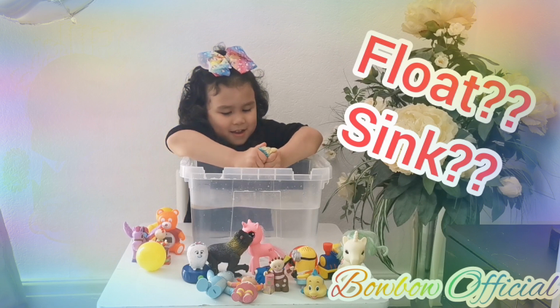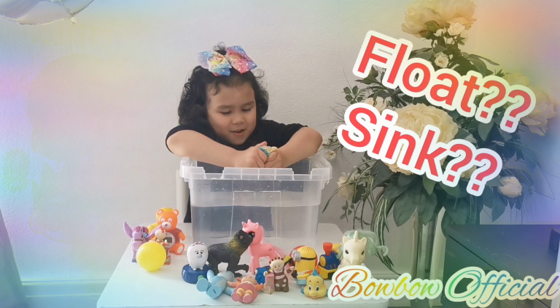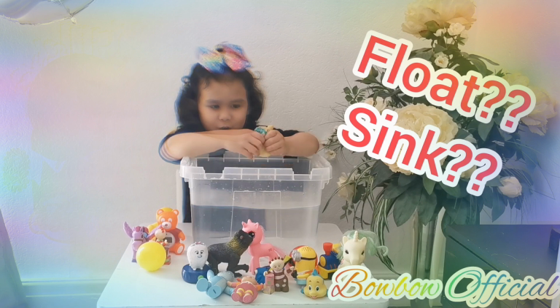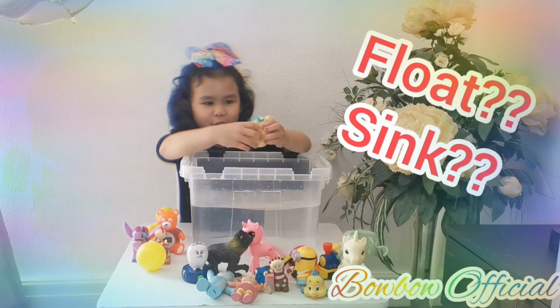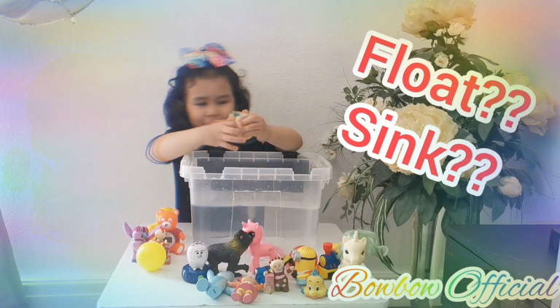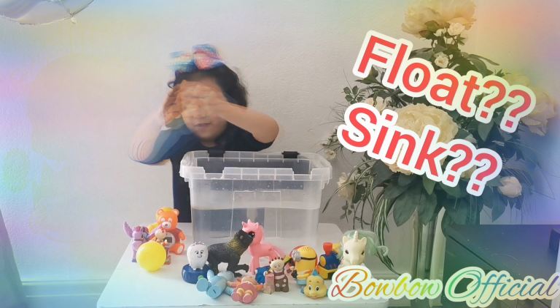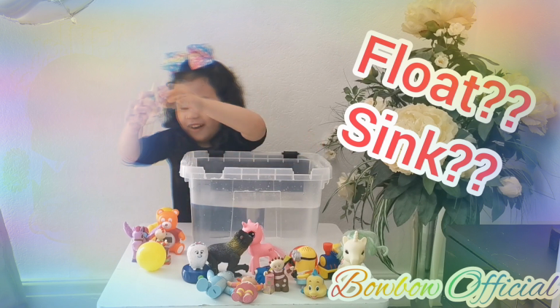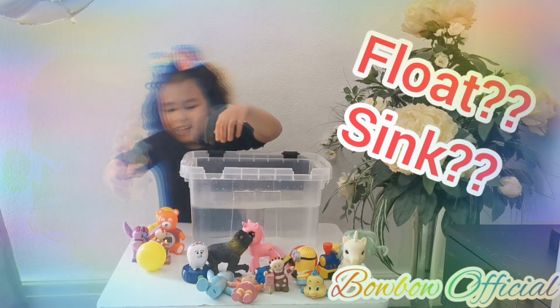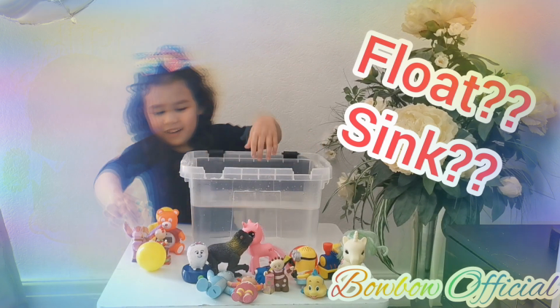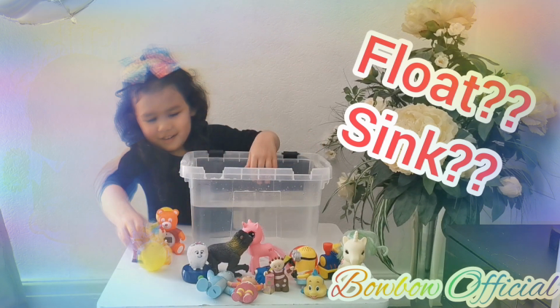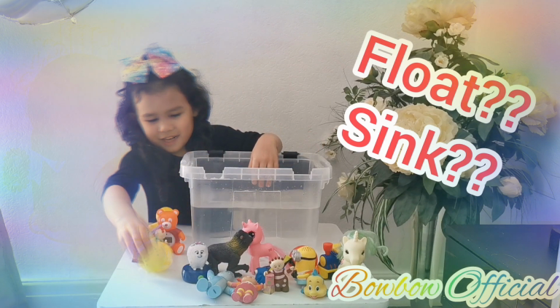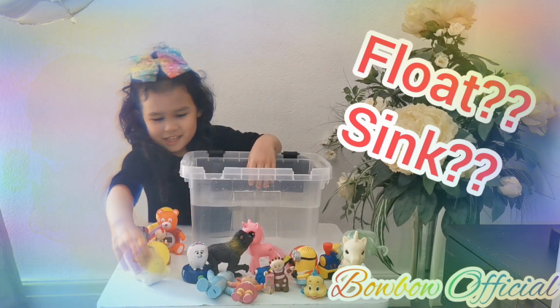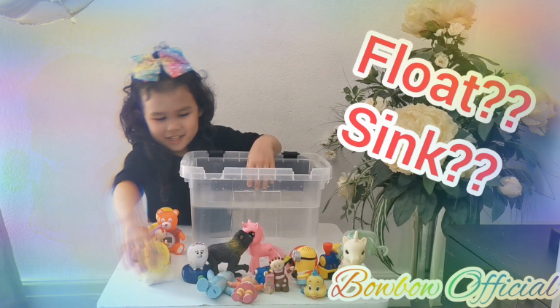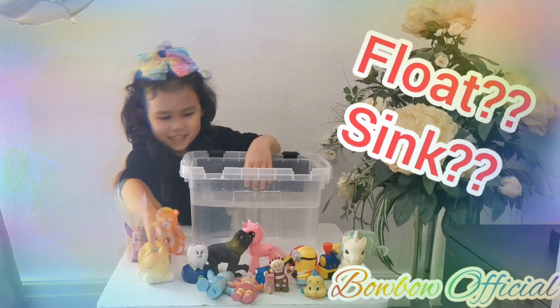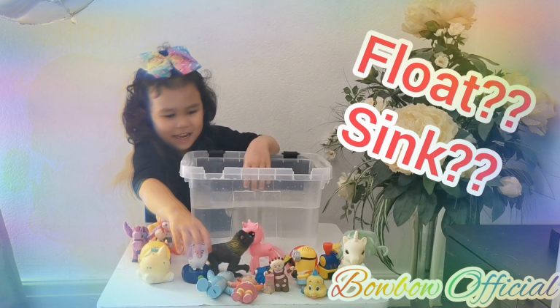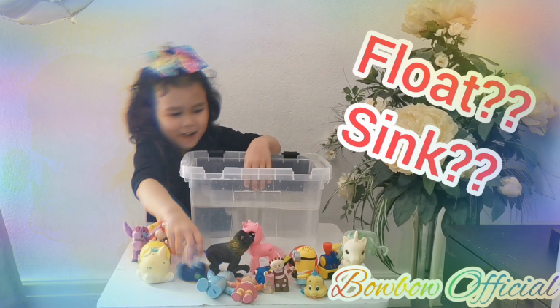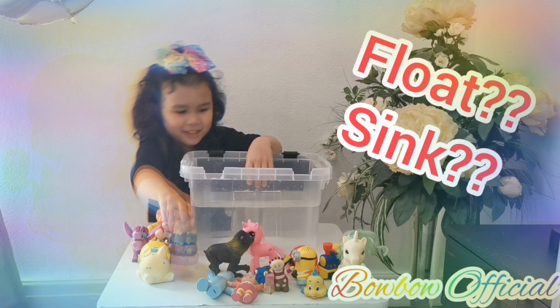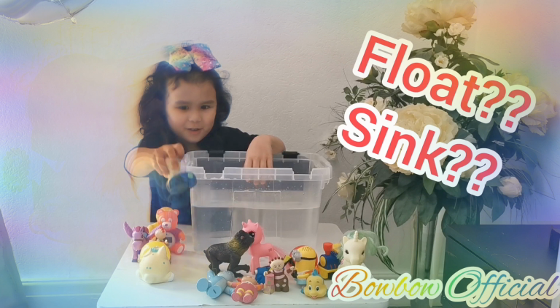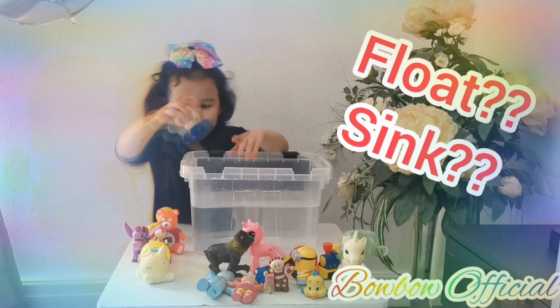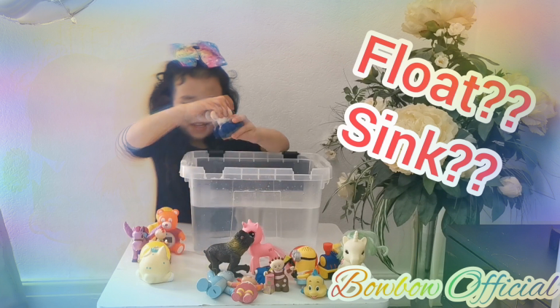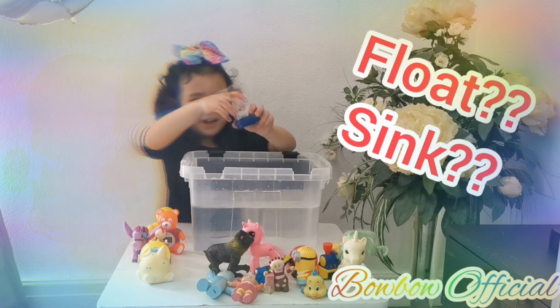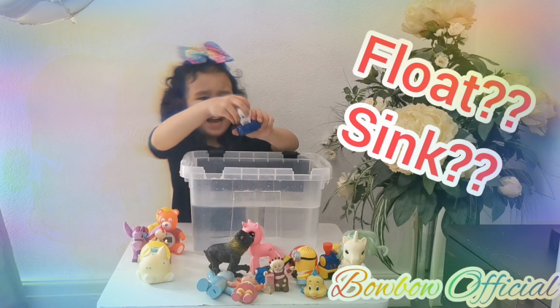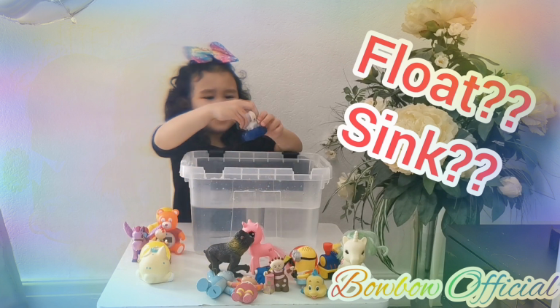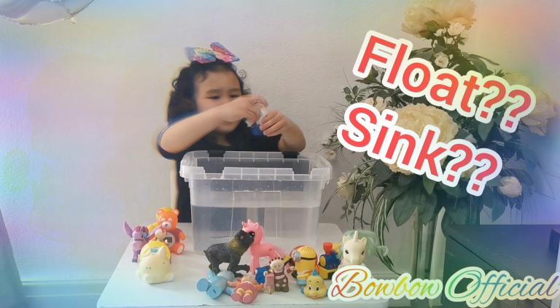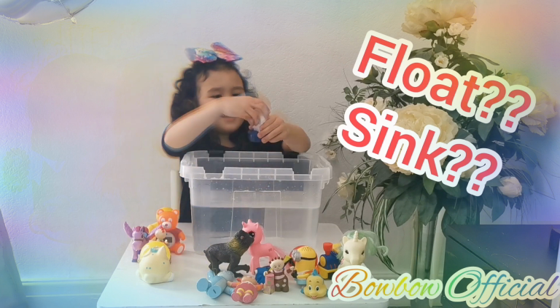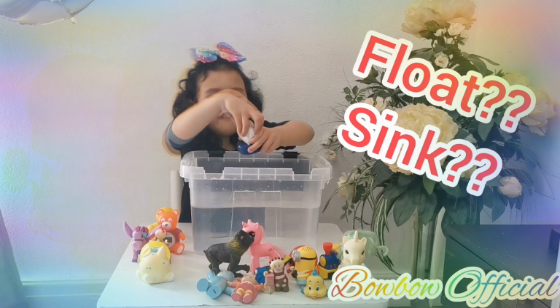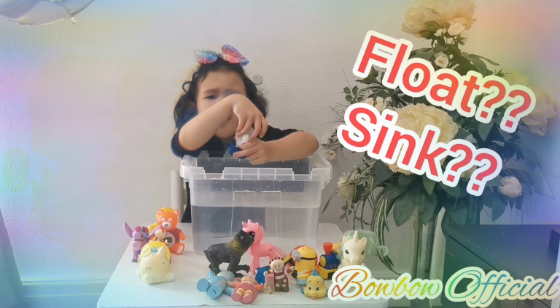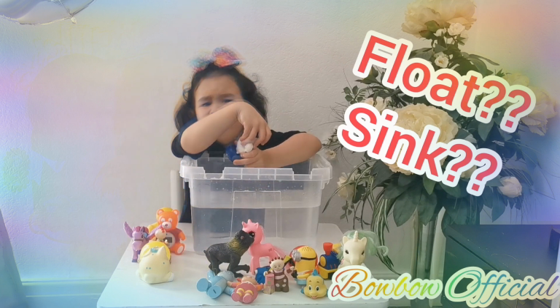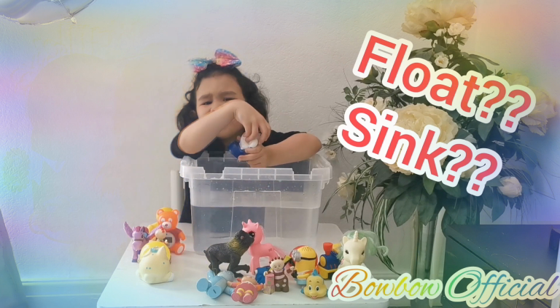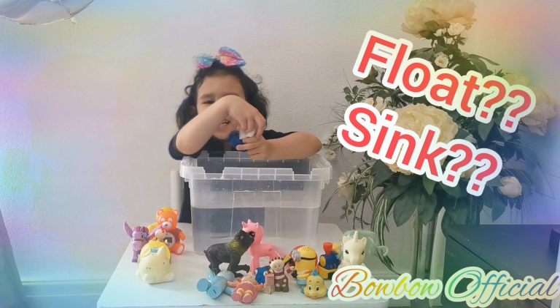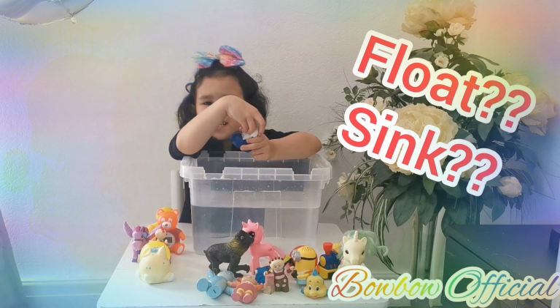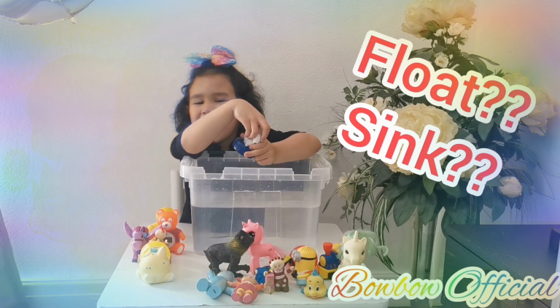Oh, that was fun! We tended to wash the dishes. Now let's do this one, guys. Let's see if it floats or sinks, guys.